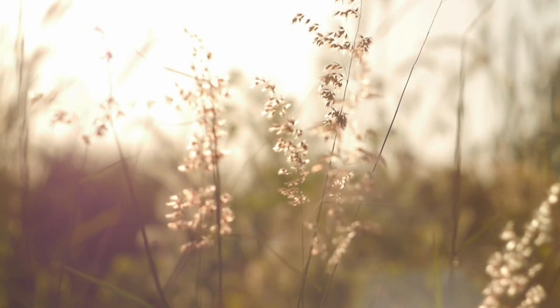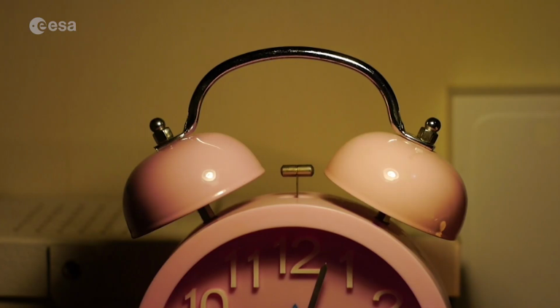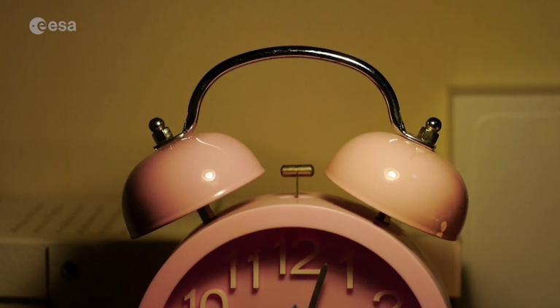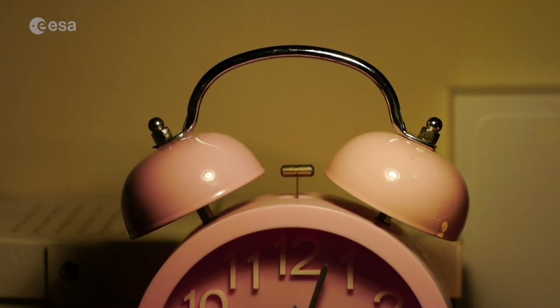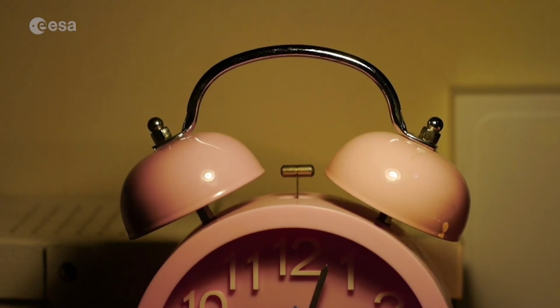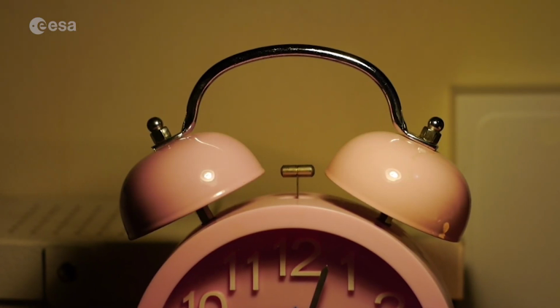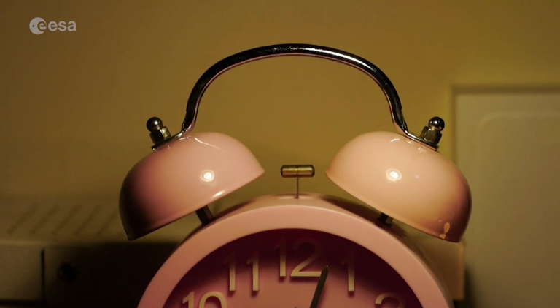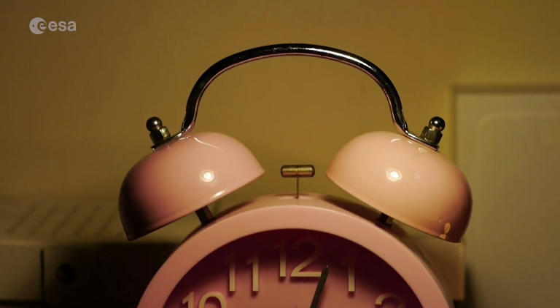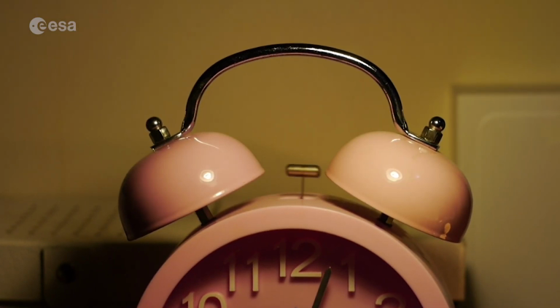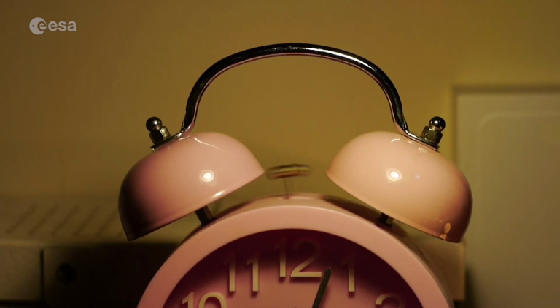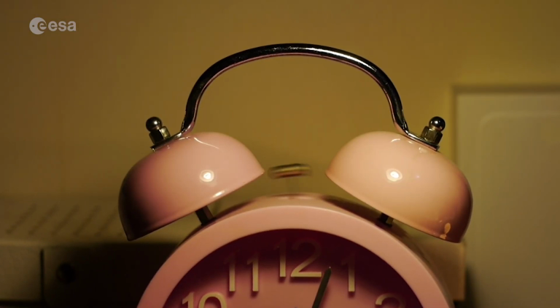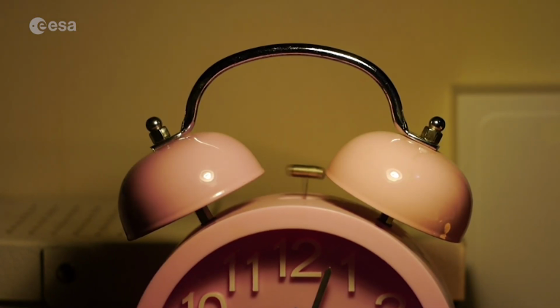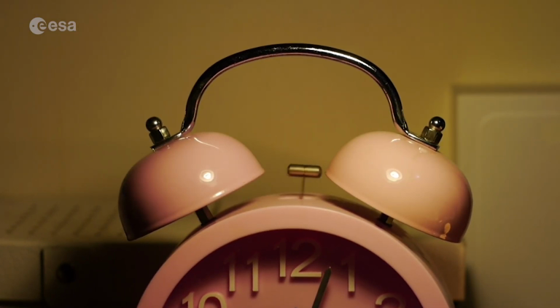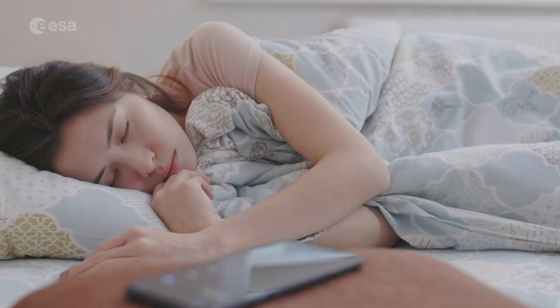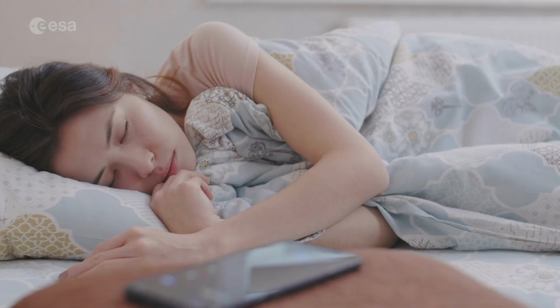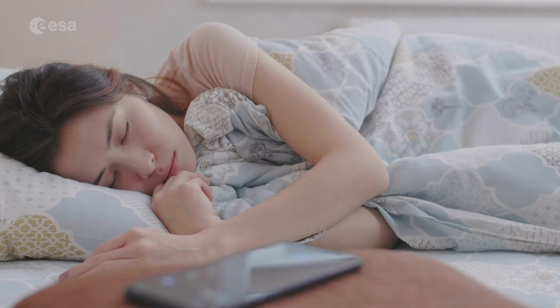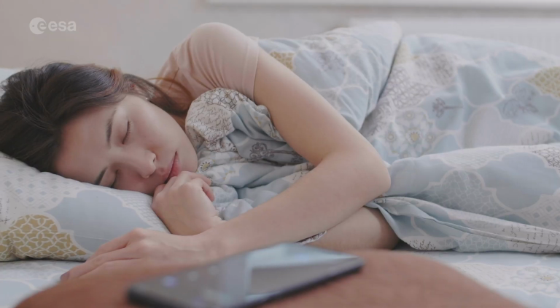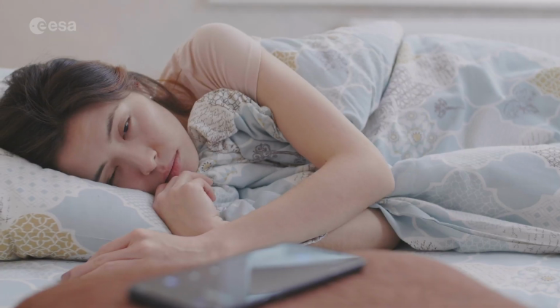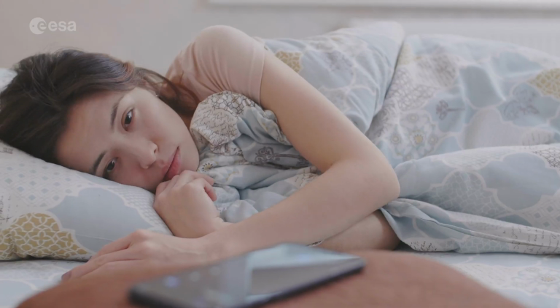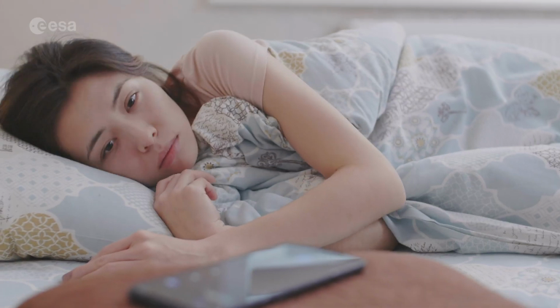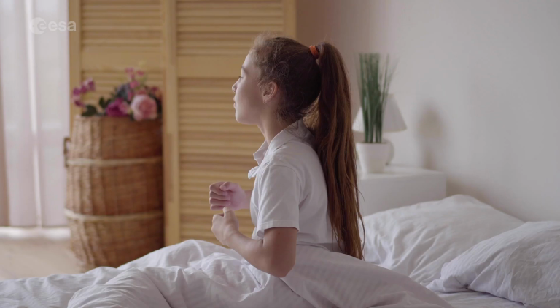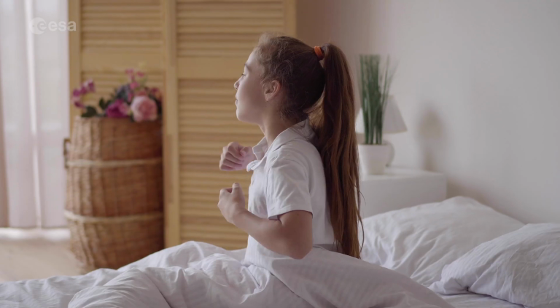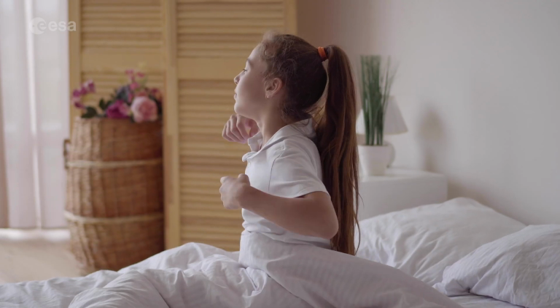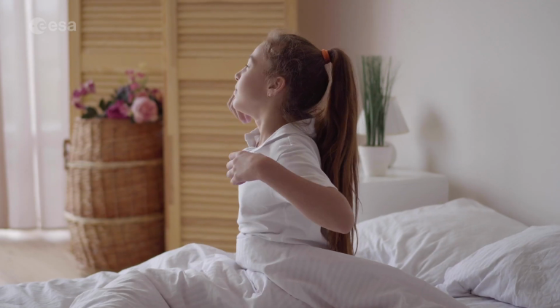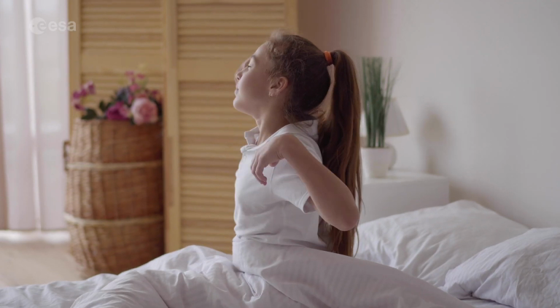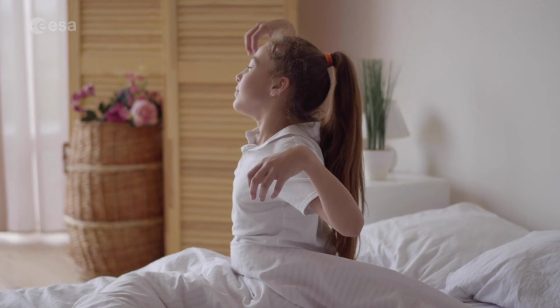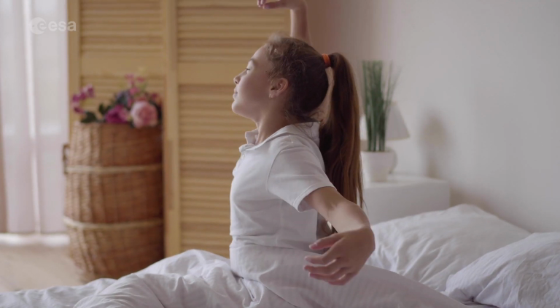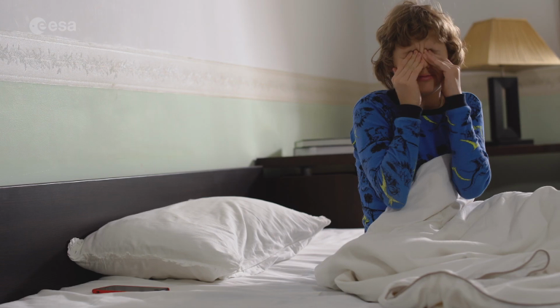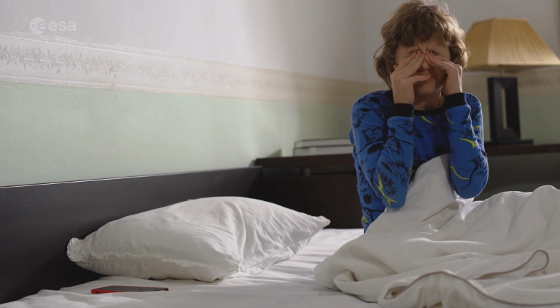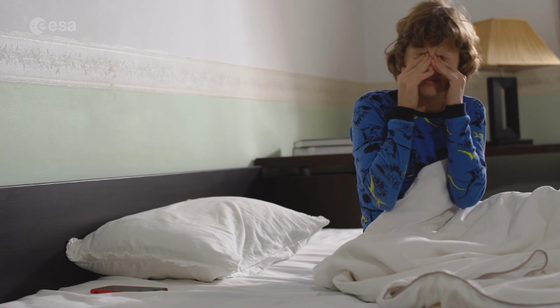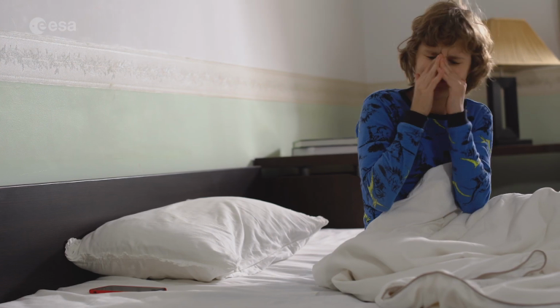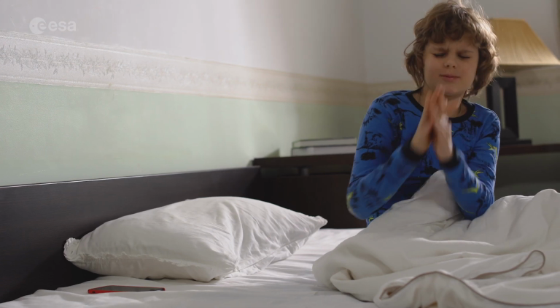Do you know what time it is? Looks like it's time to go back to school.